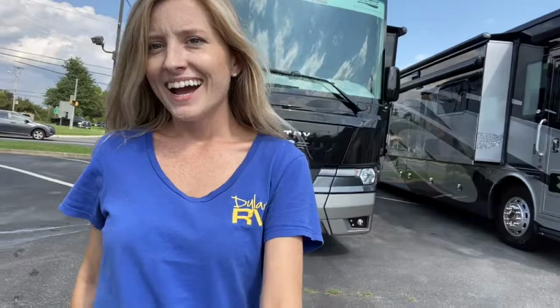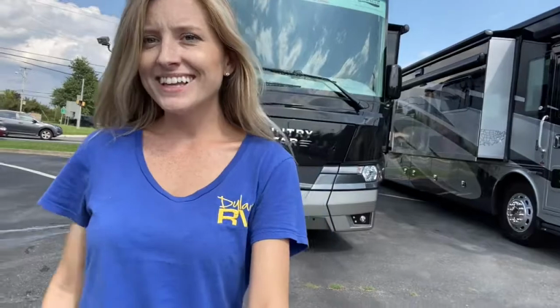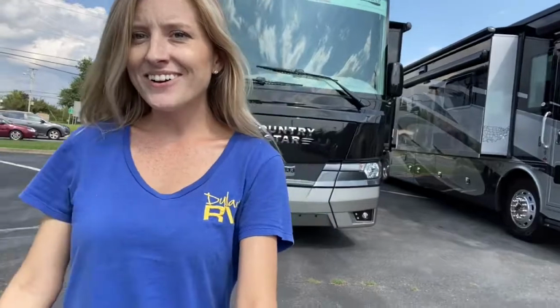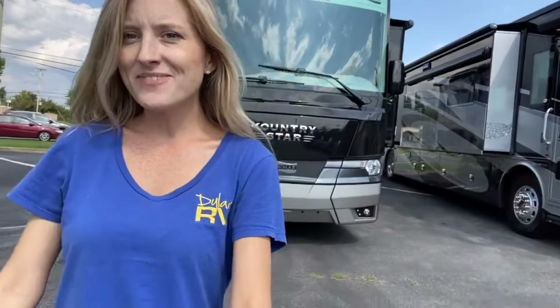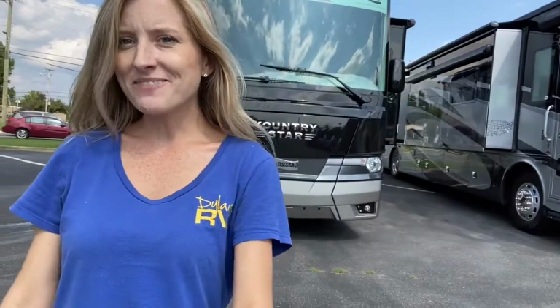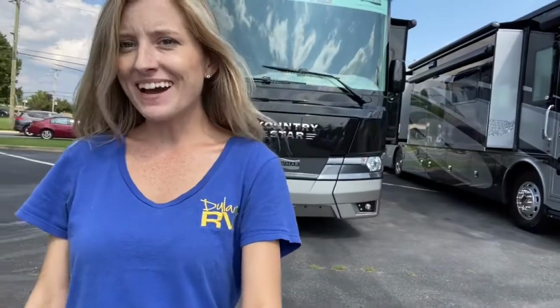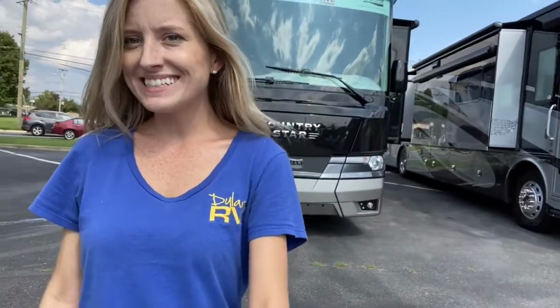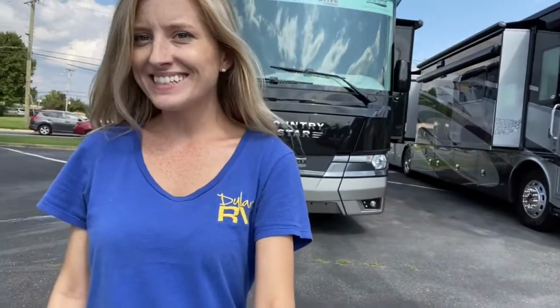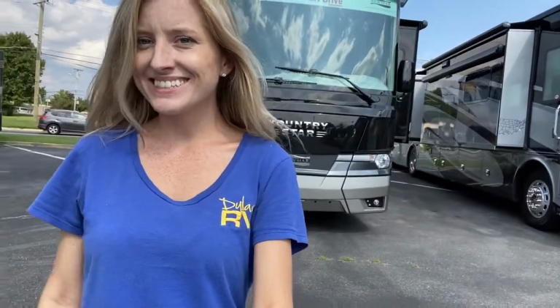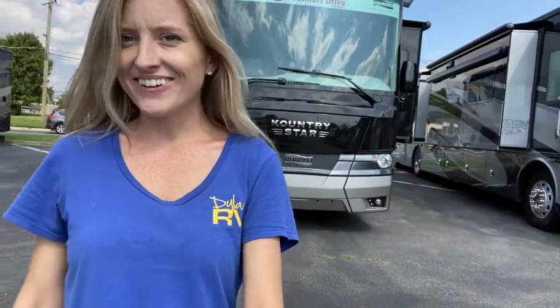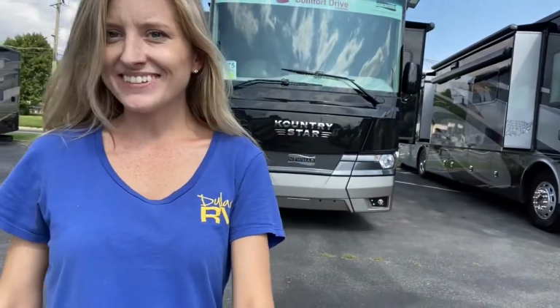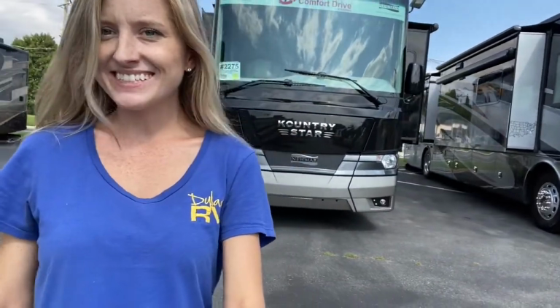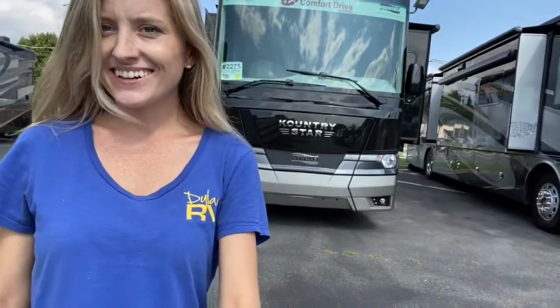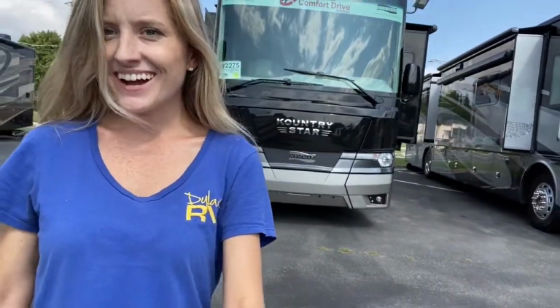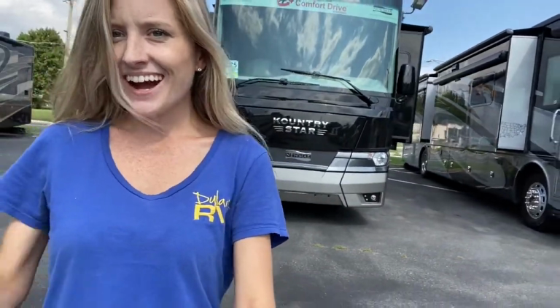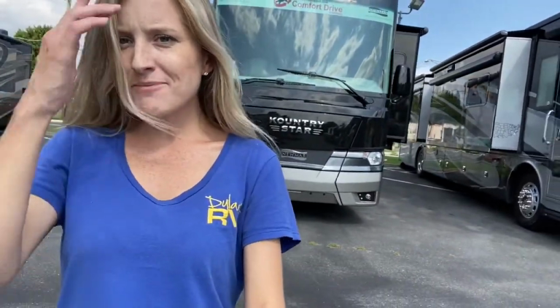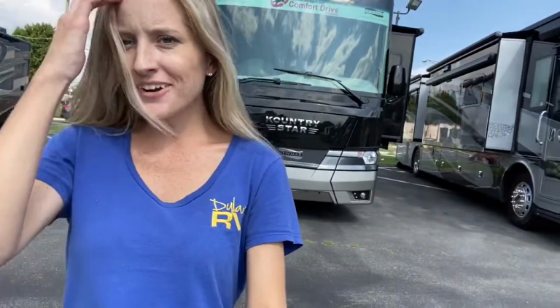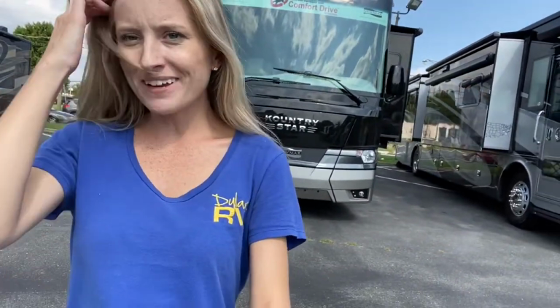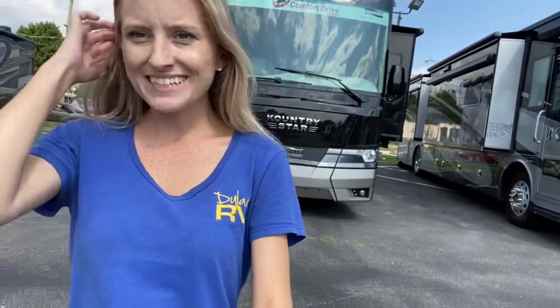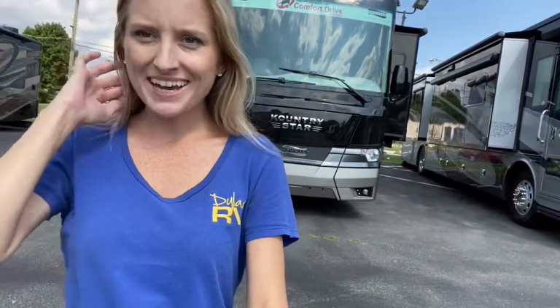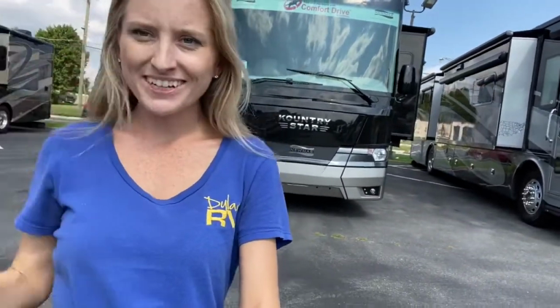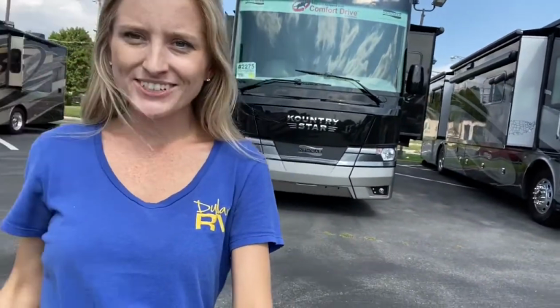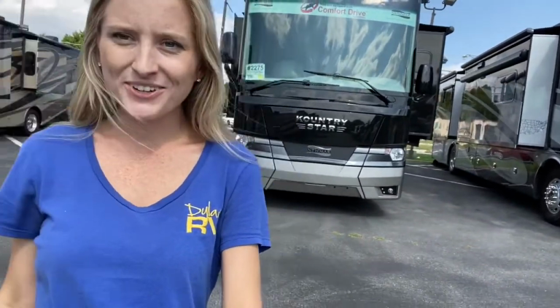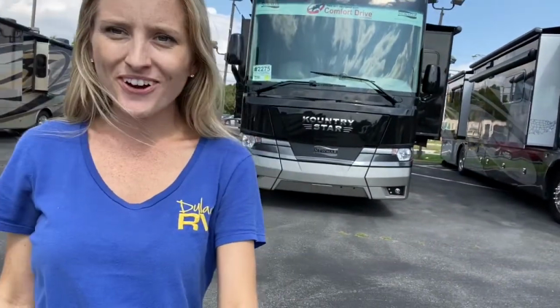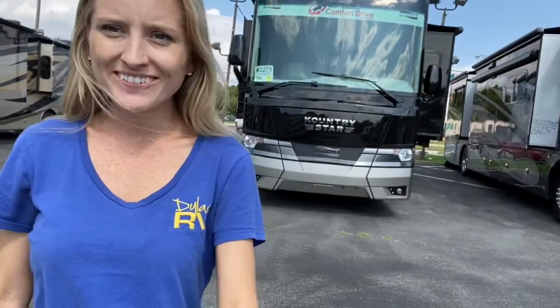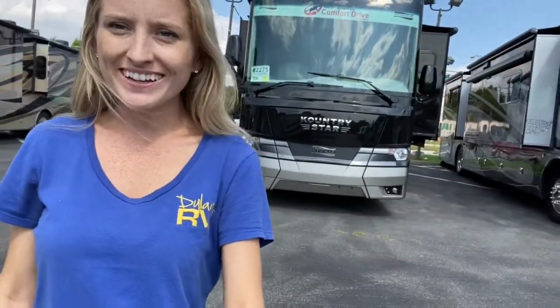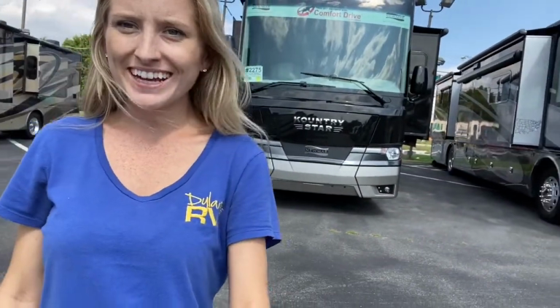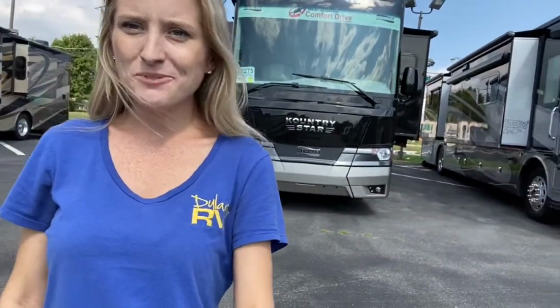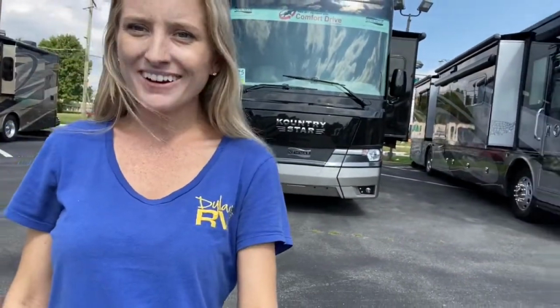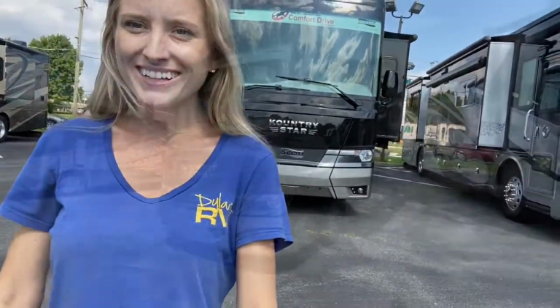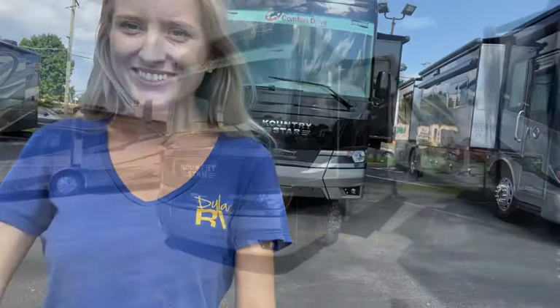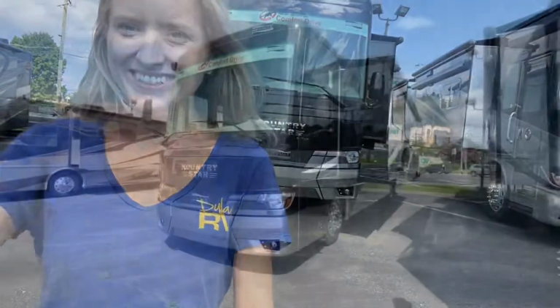Hello and welcome back to Dylan's RV Center. I'm Autumn and today I'm going to show you all around a Newmar Country Star.